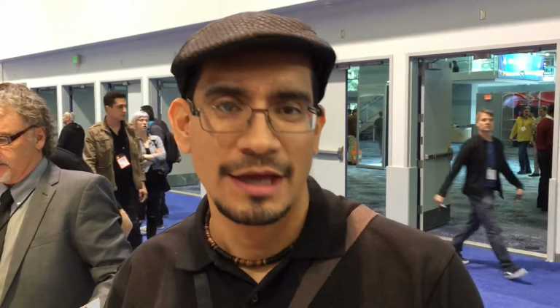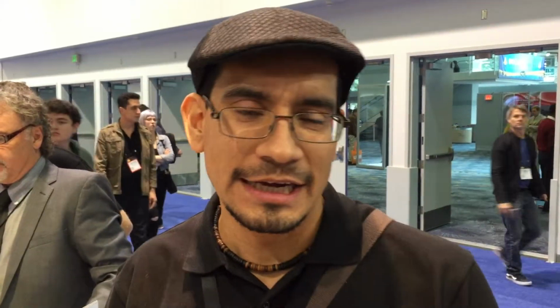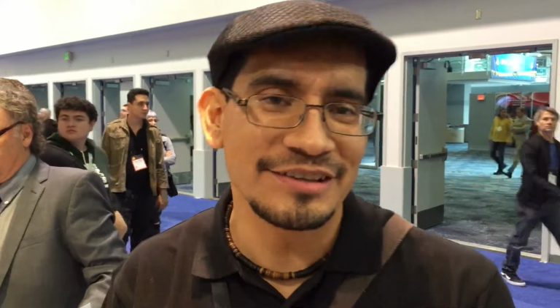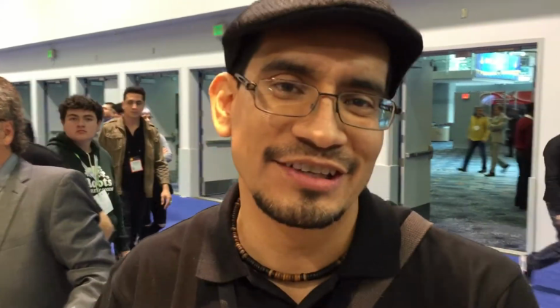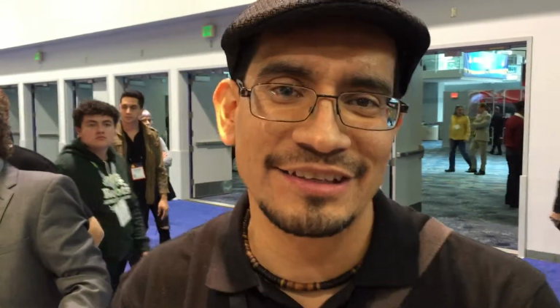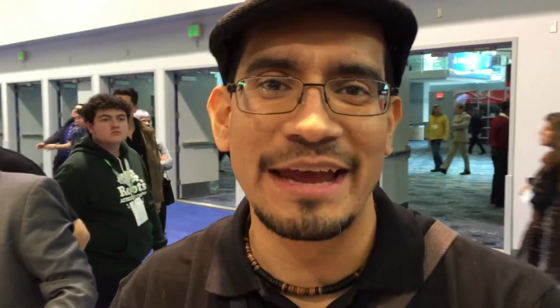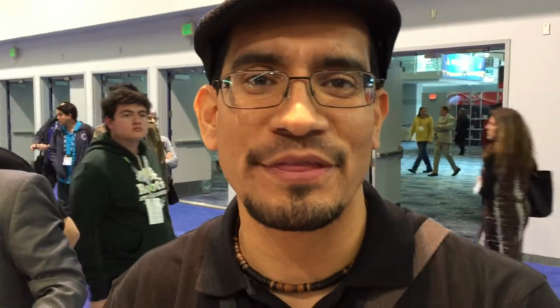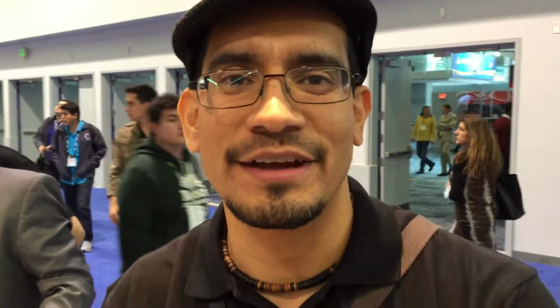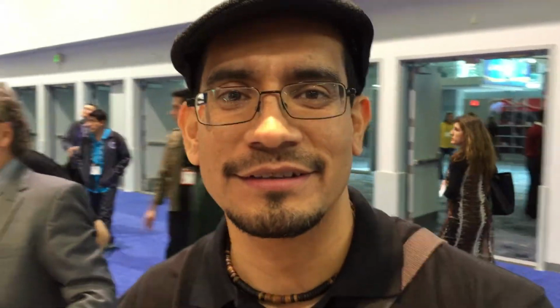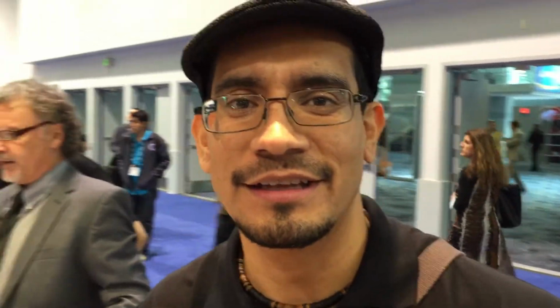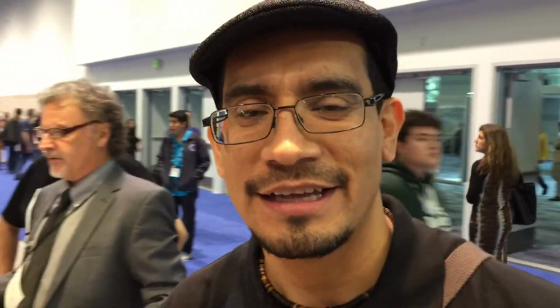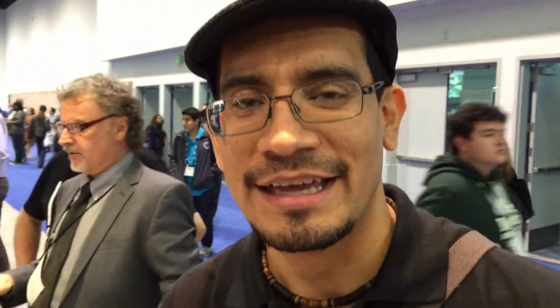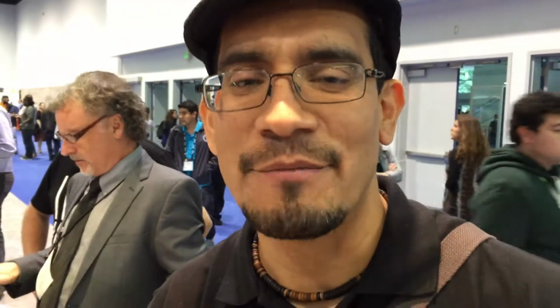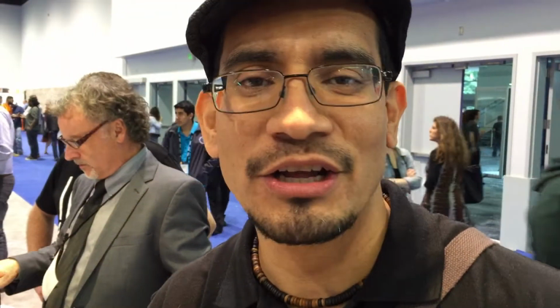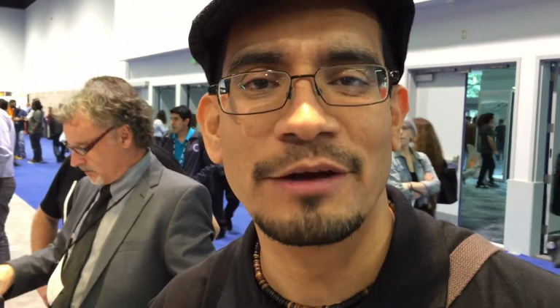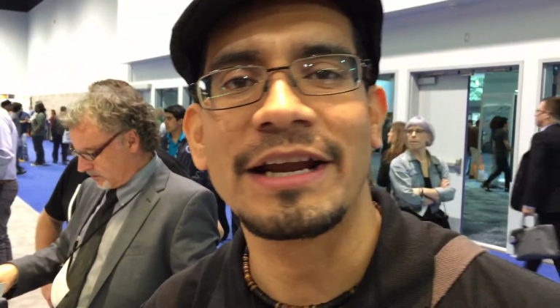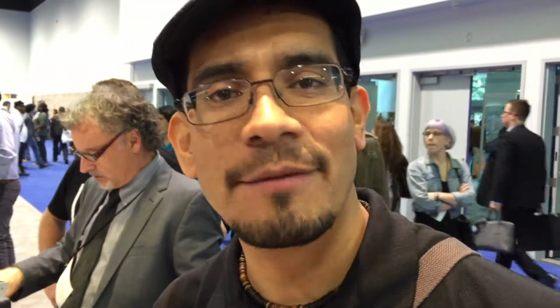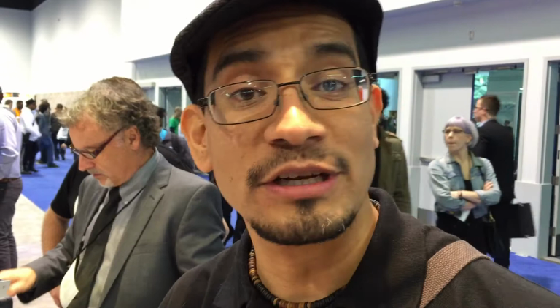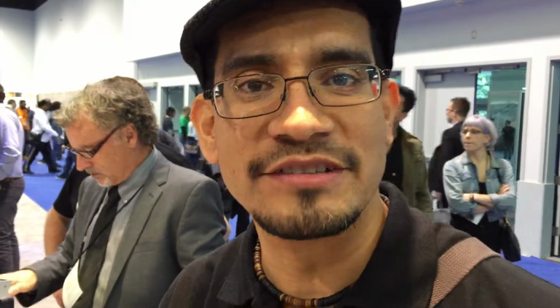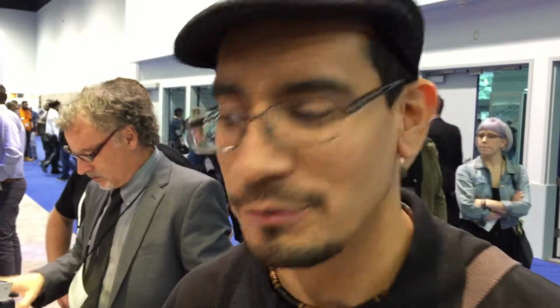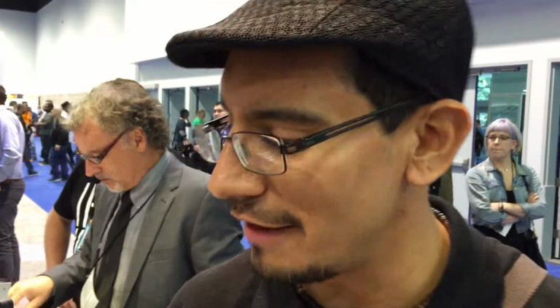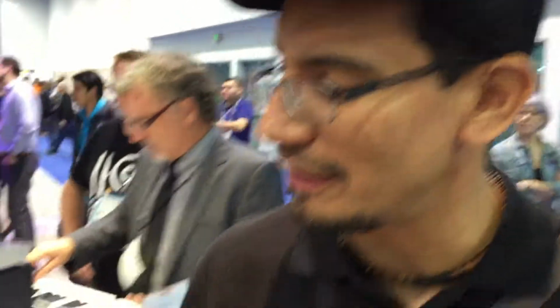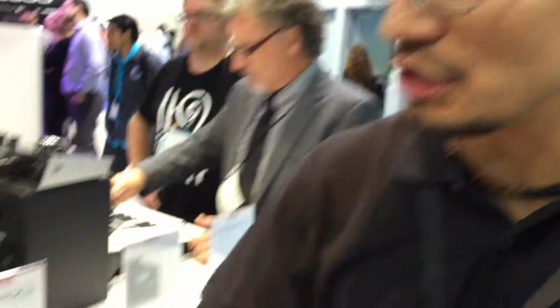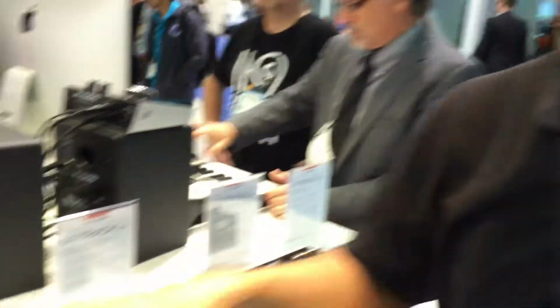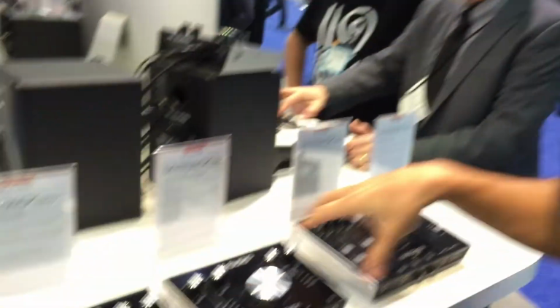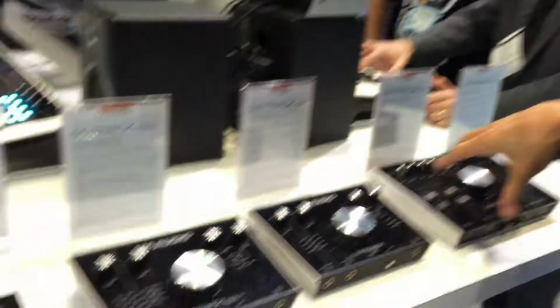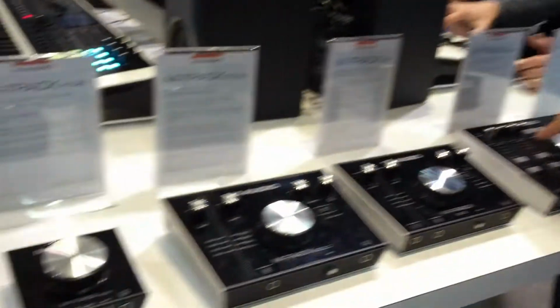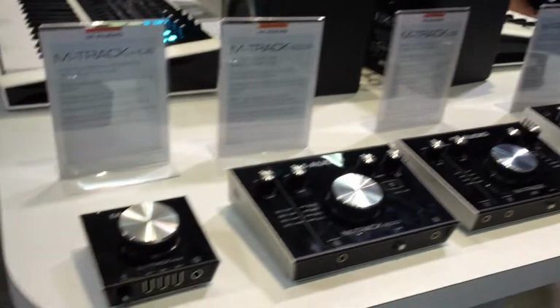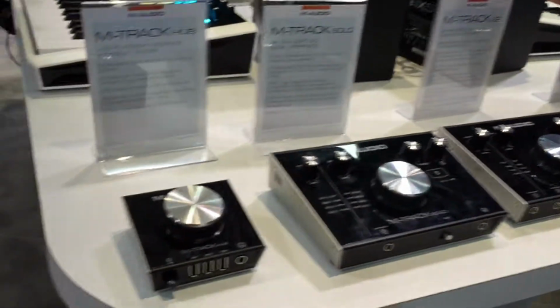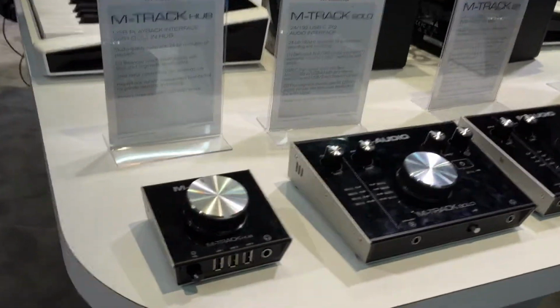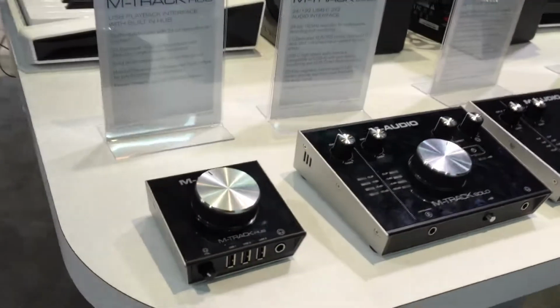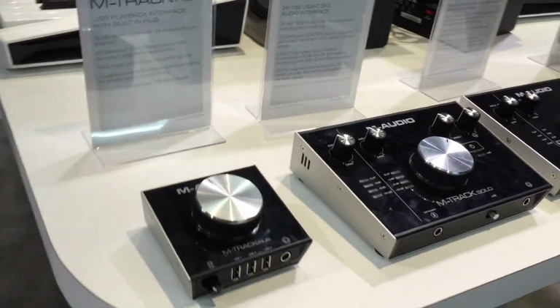Hi guys, this is Alex again with M-Audio here at NAMM 2016. We have a new family of products for M-Audio called Amtrak.